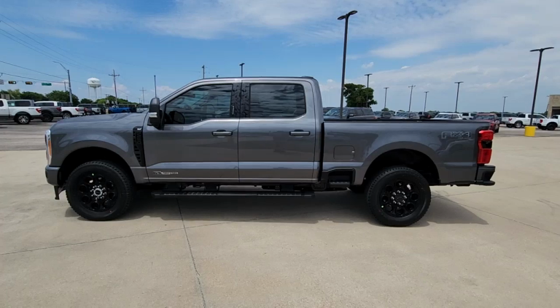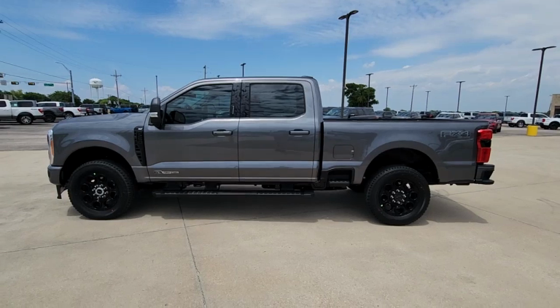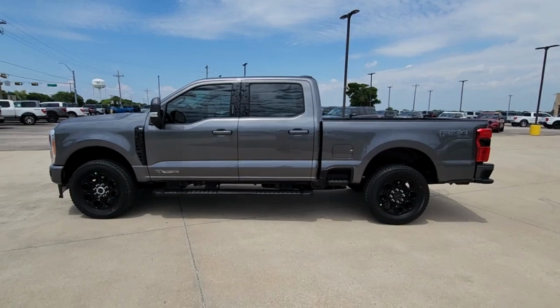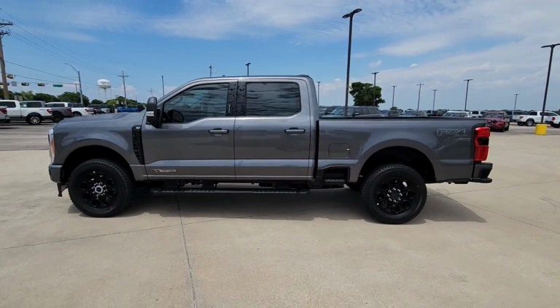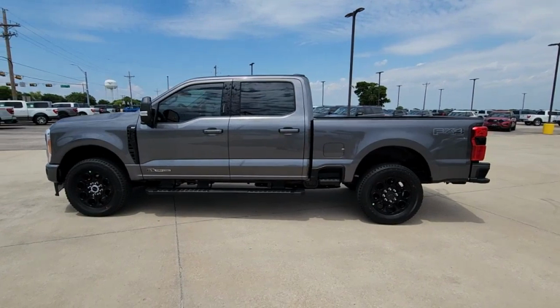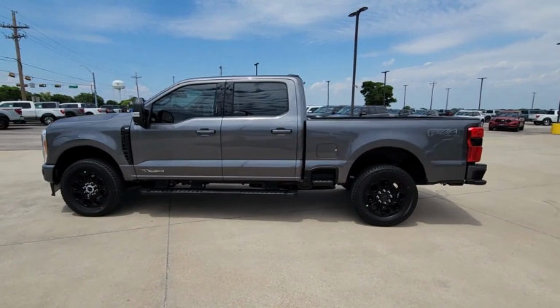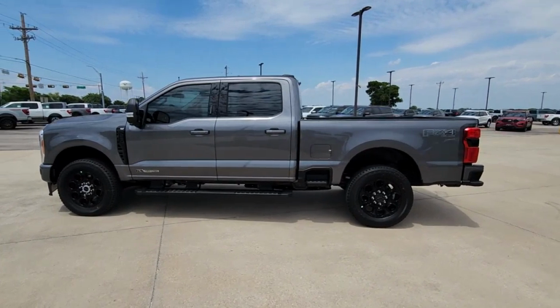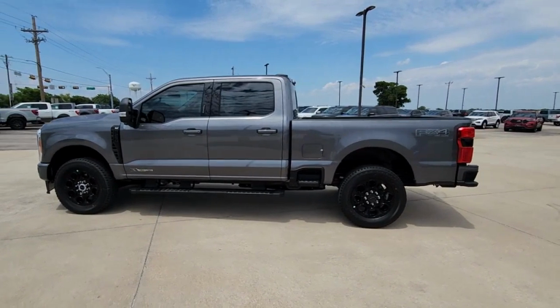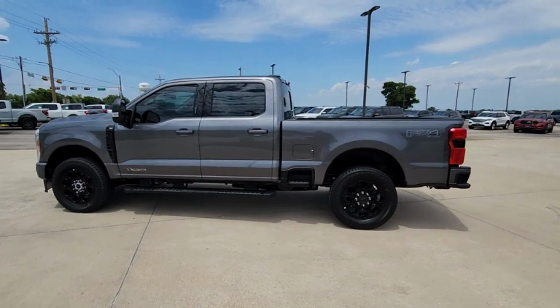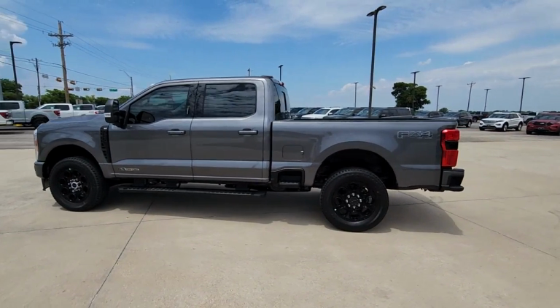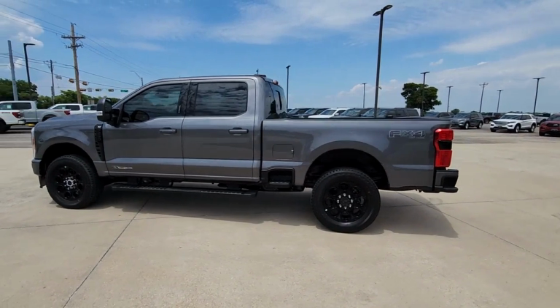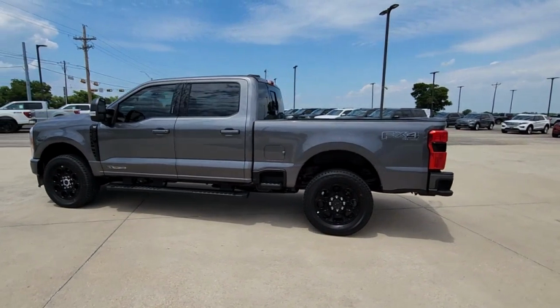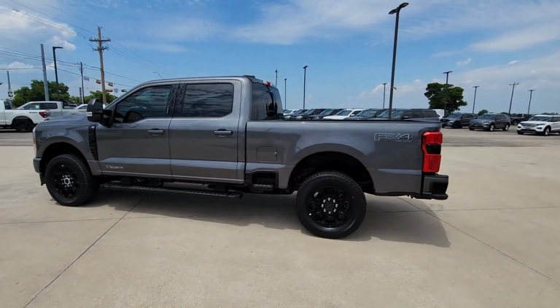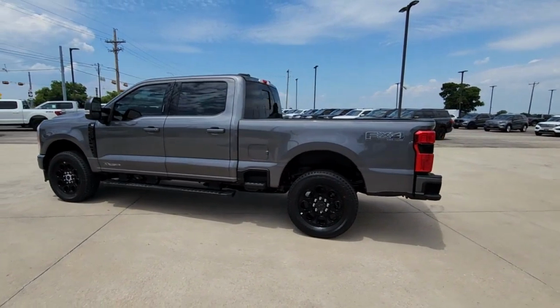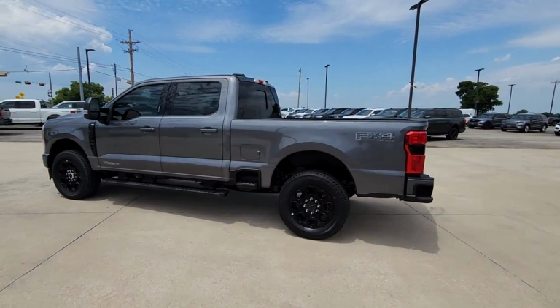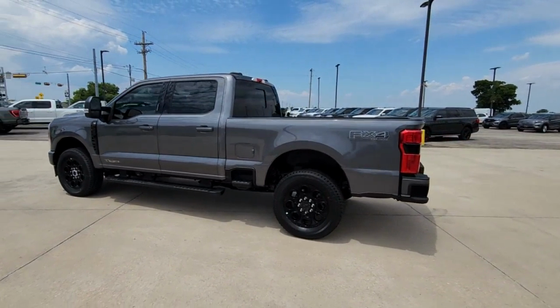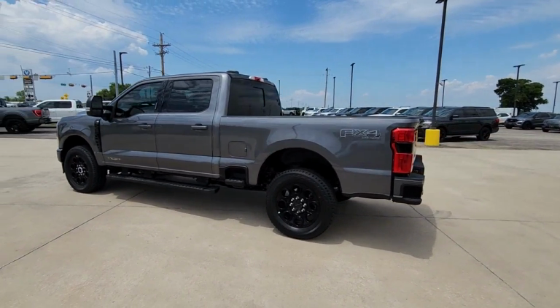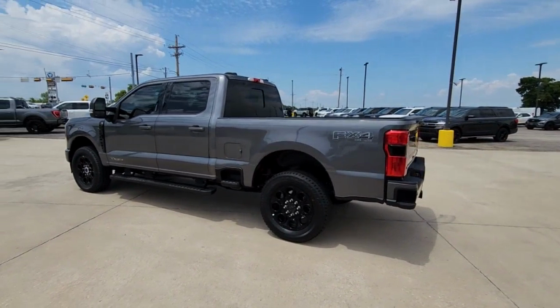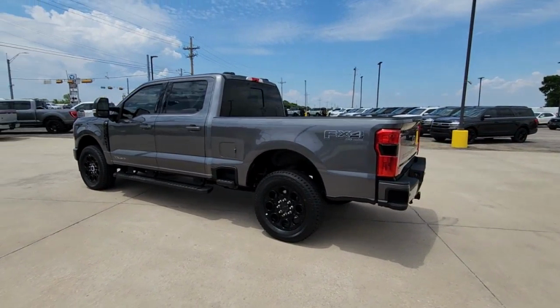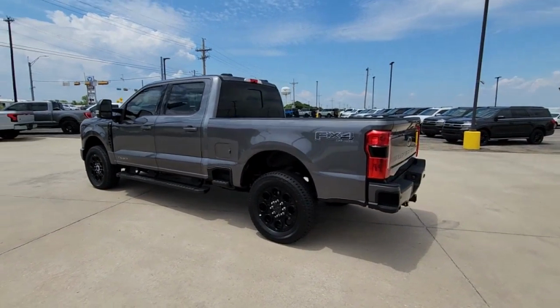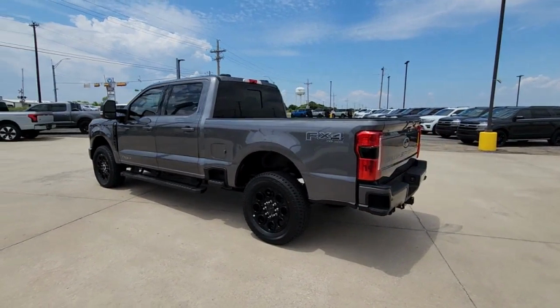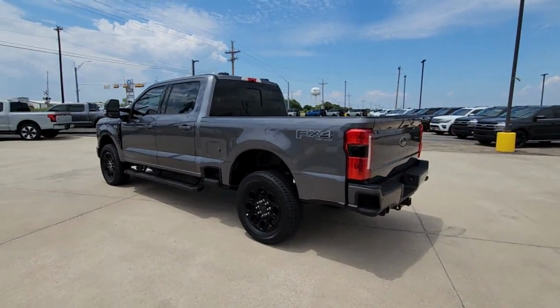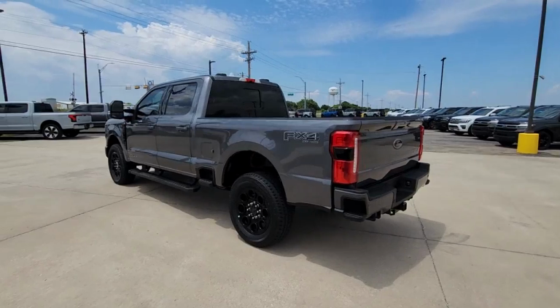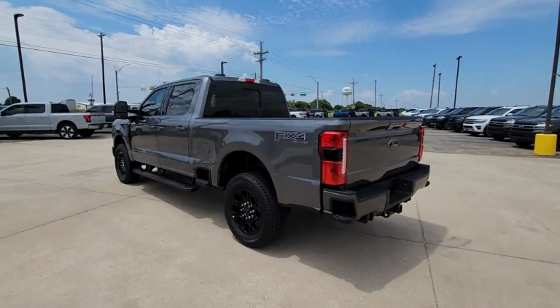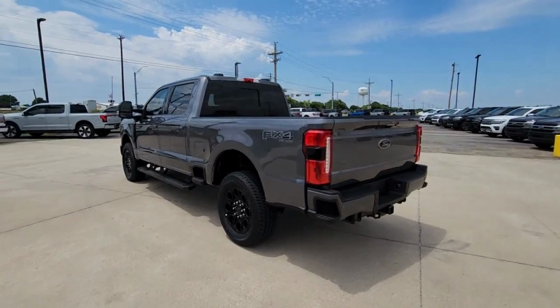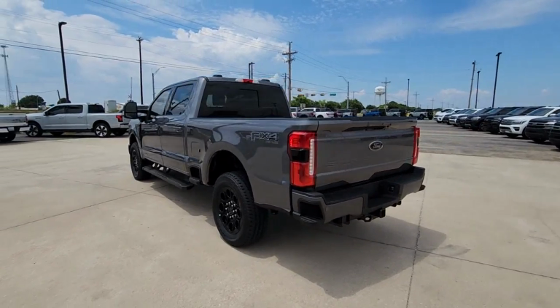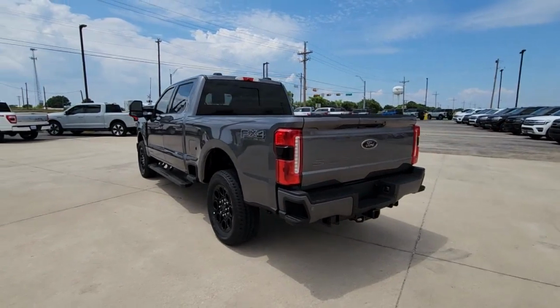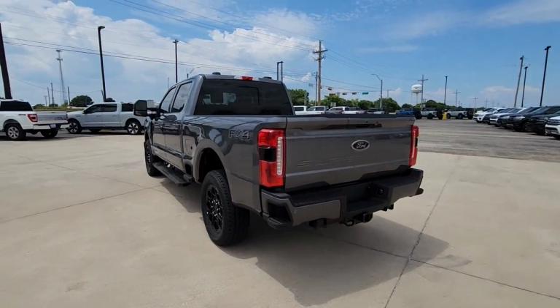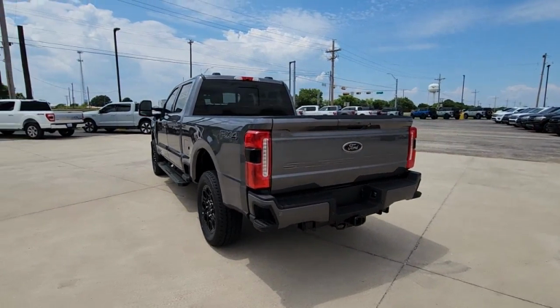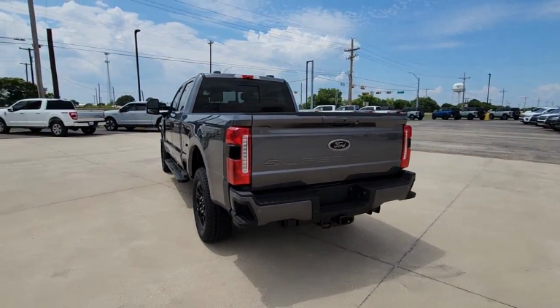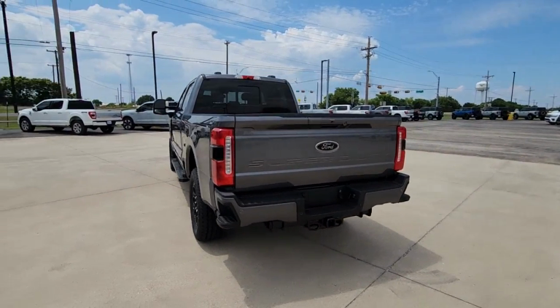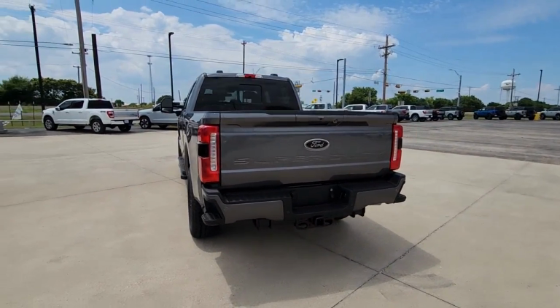You just found the 2023 Ford F-250. Get the full-size pickup you can count on.